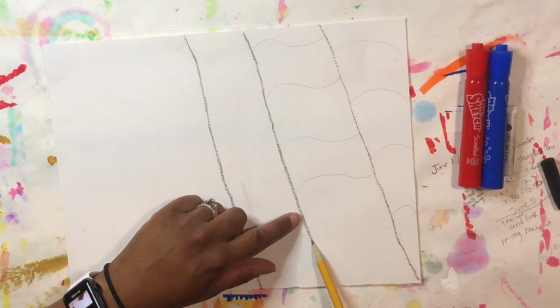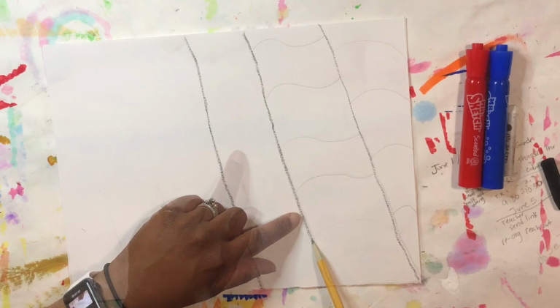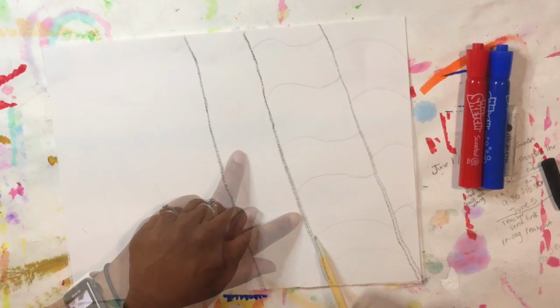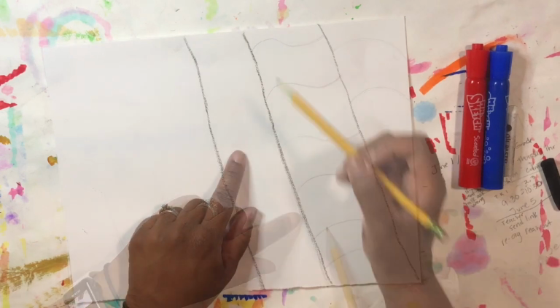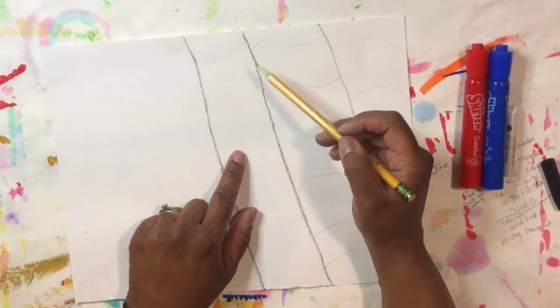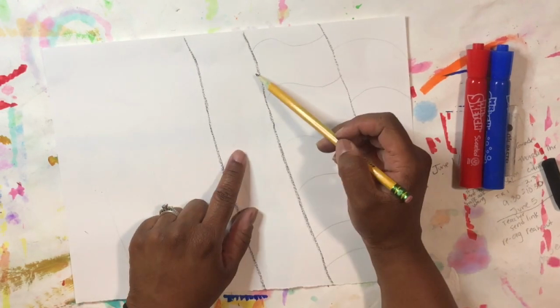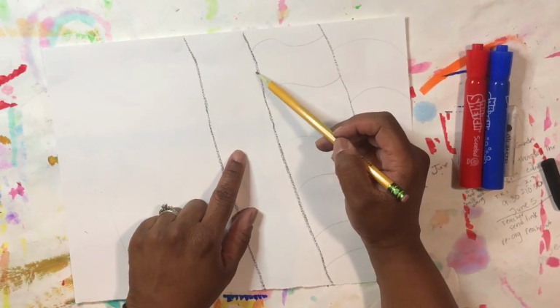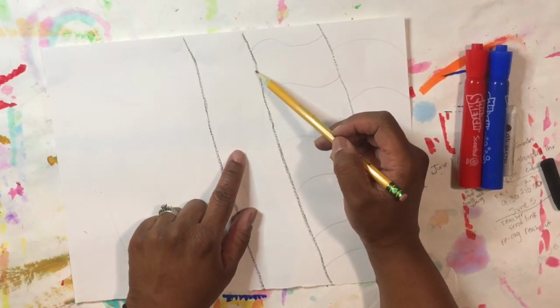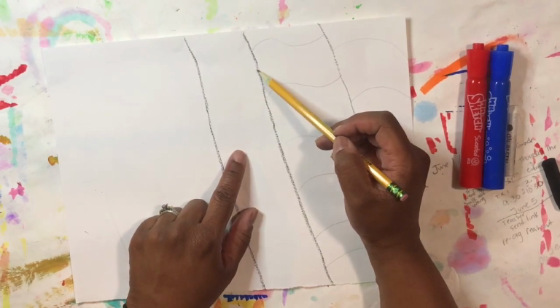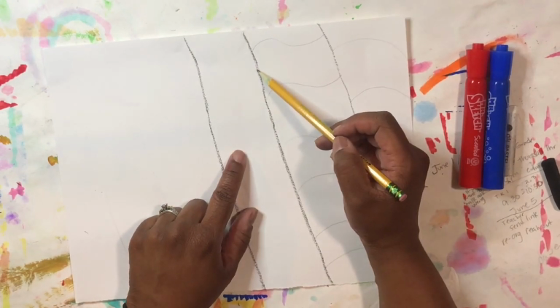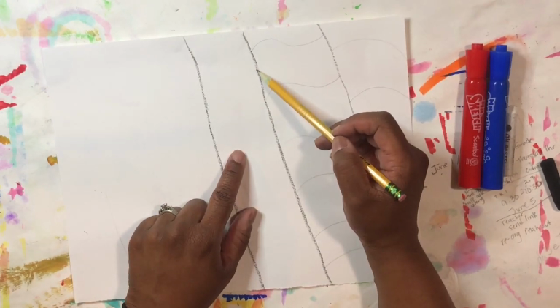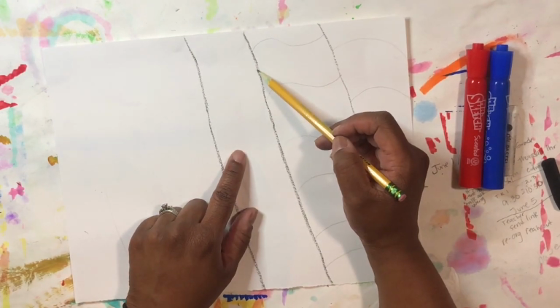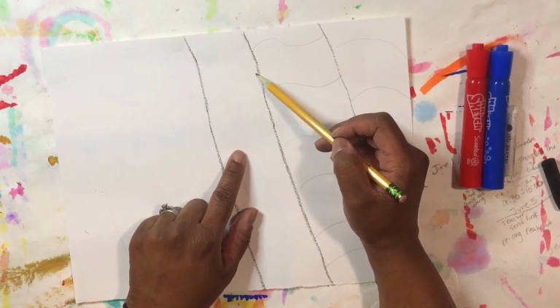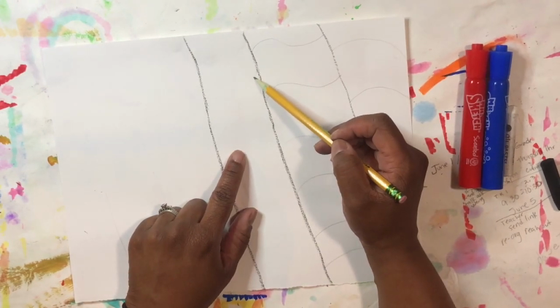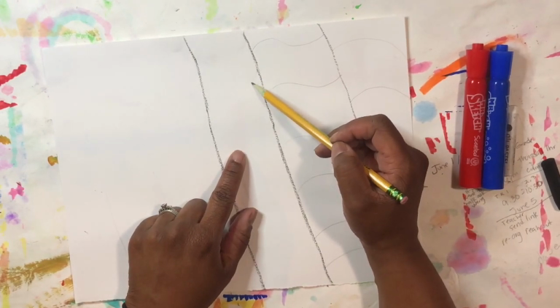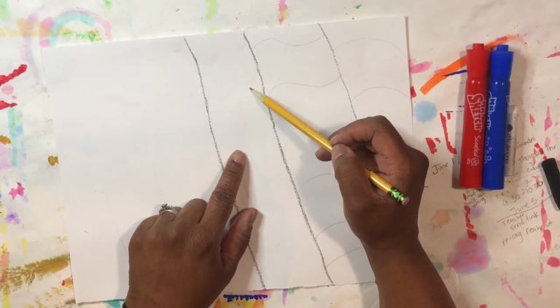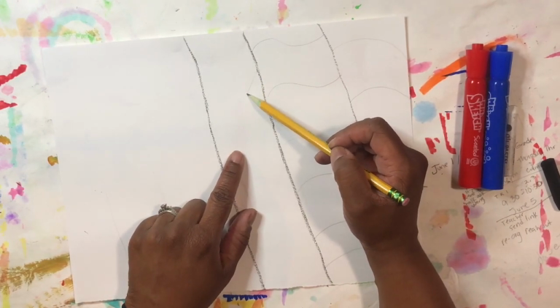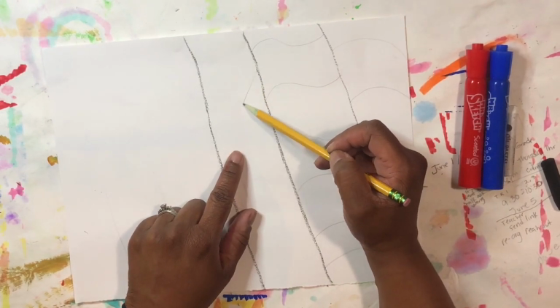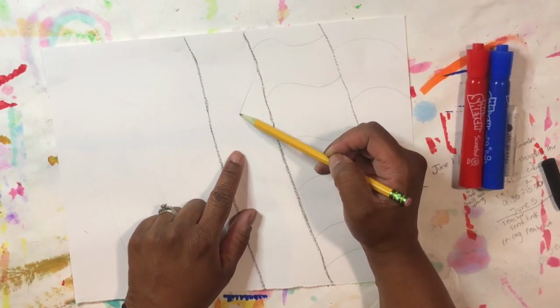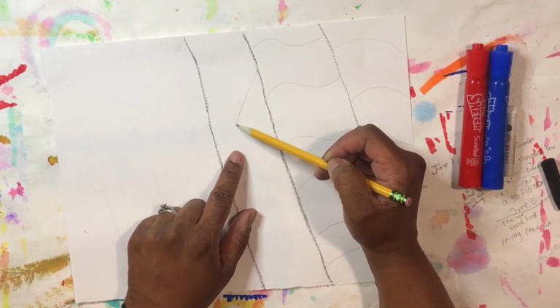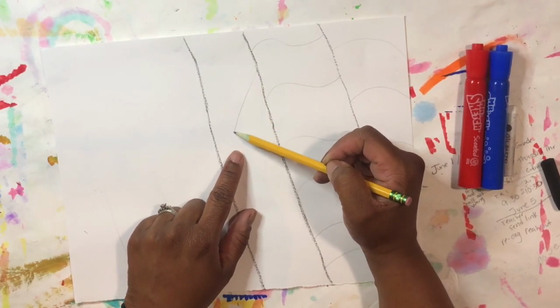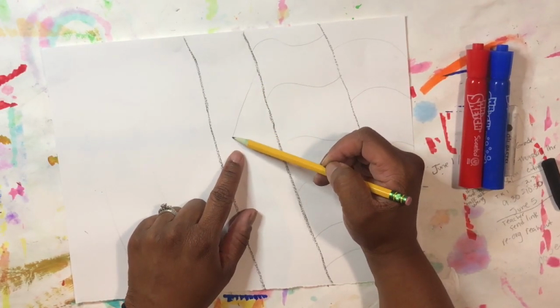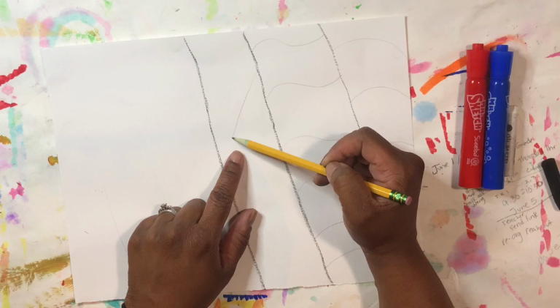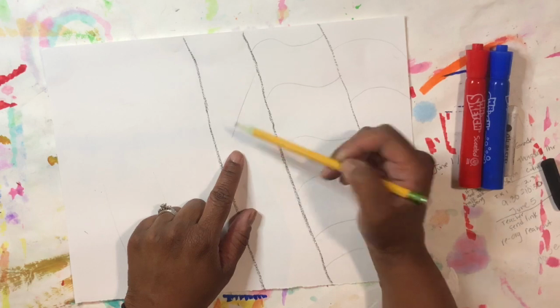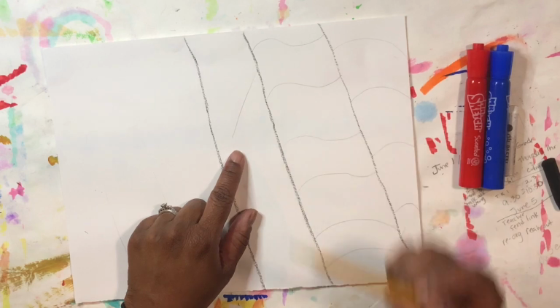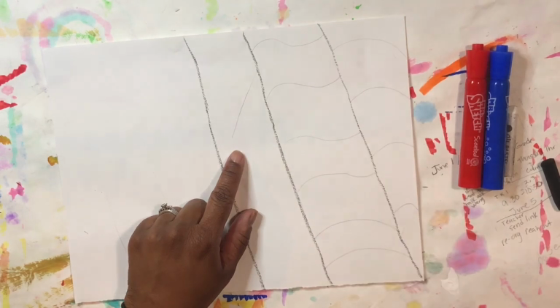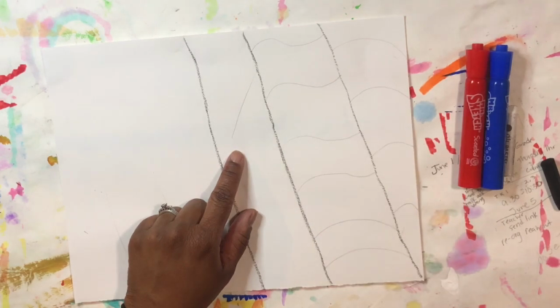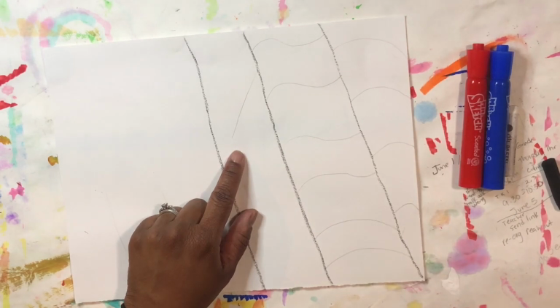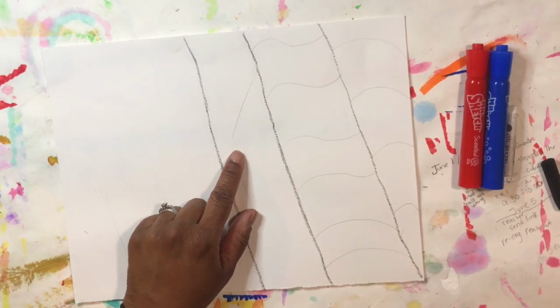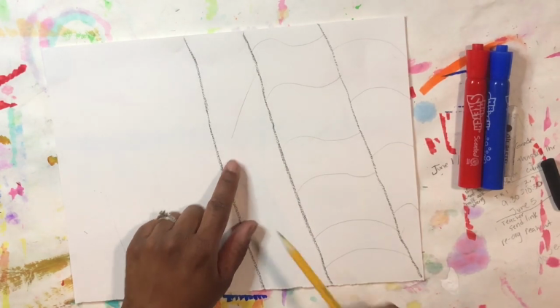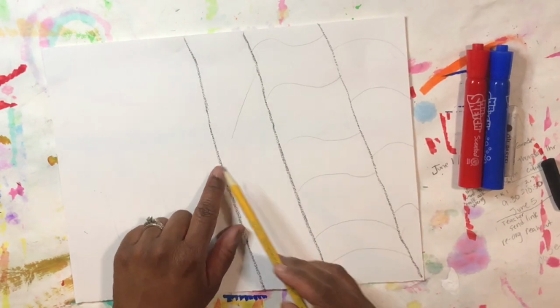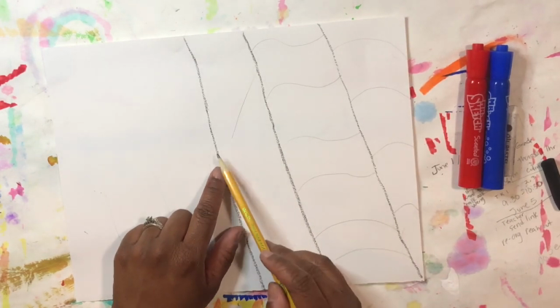From this point, go ahead and draw a diagonal line. This will be where our blue square will go, and where we'll draw our stars.